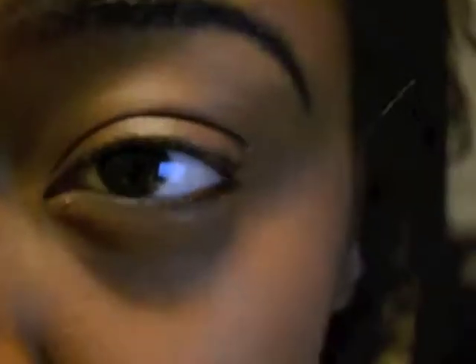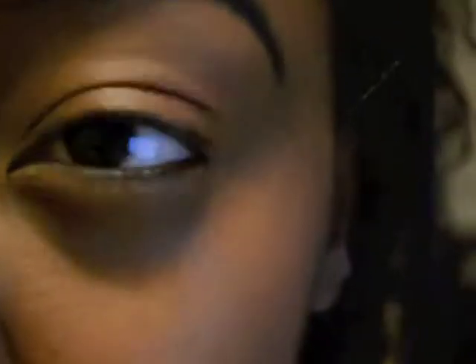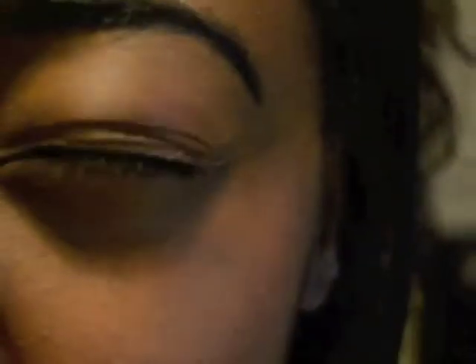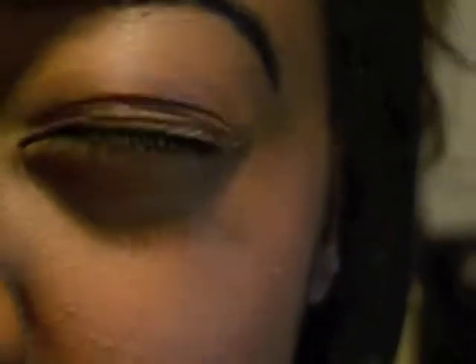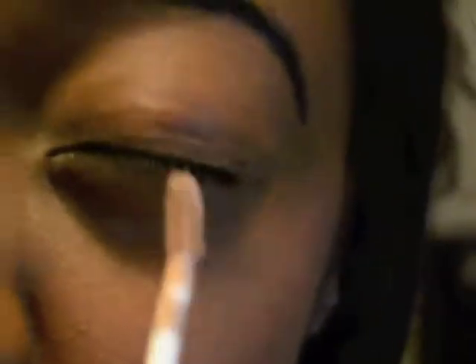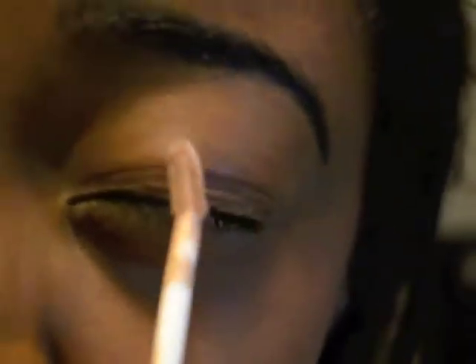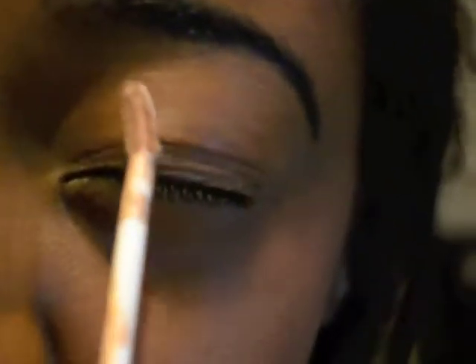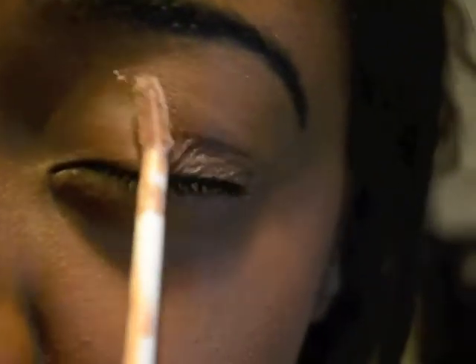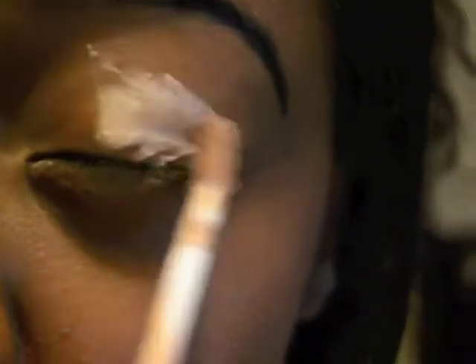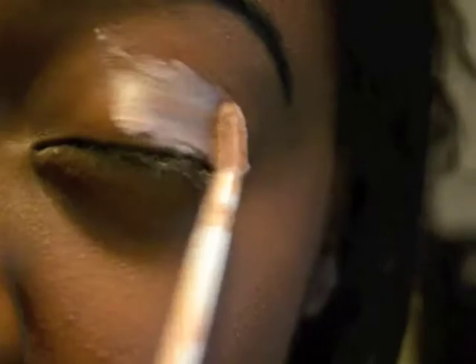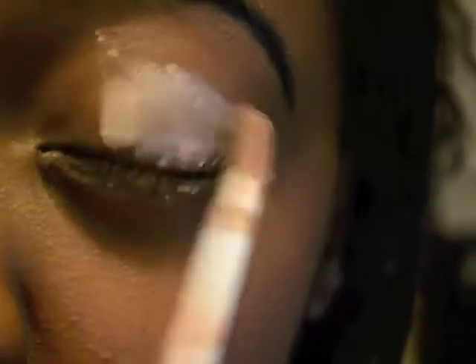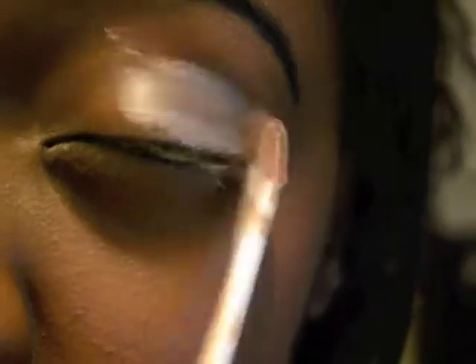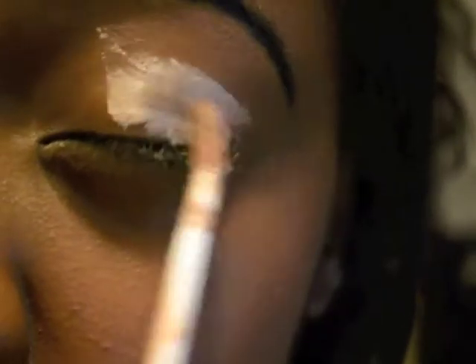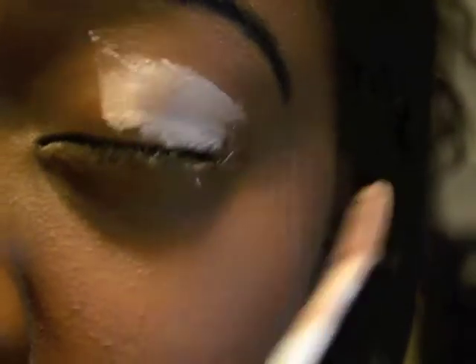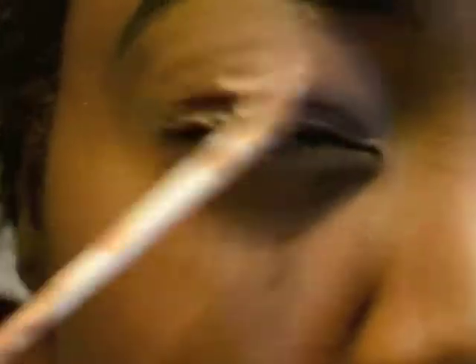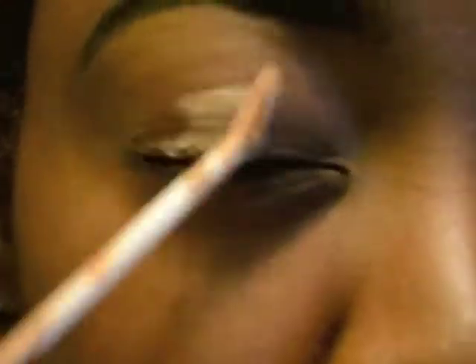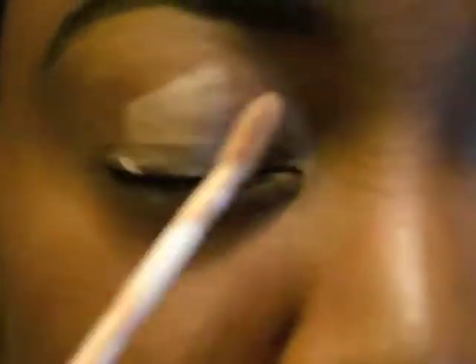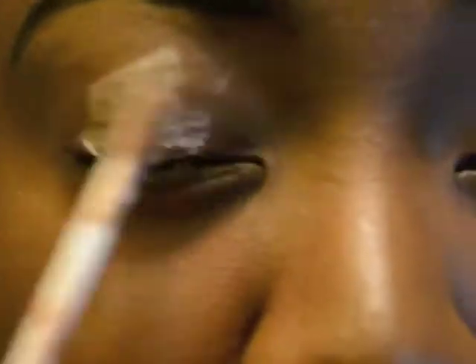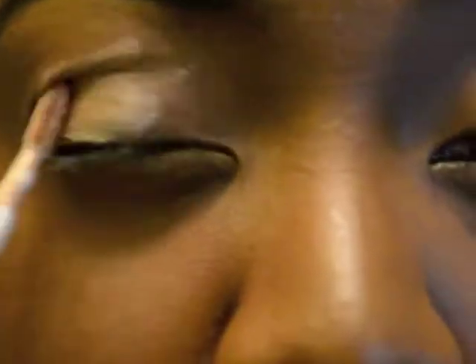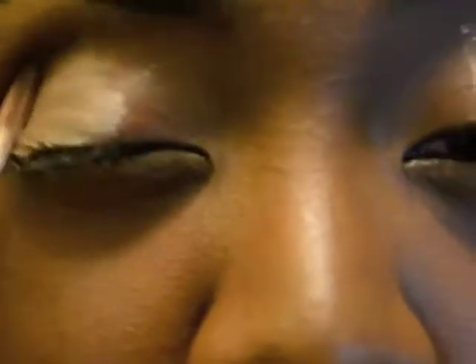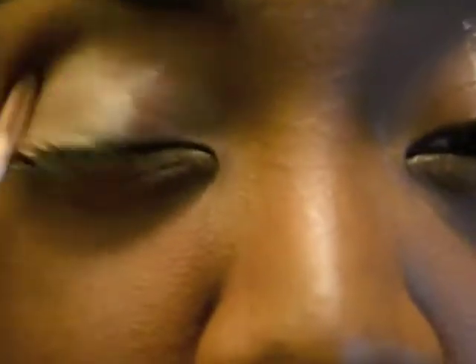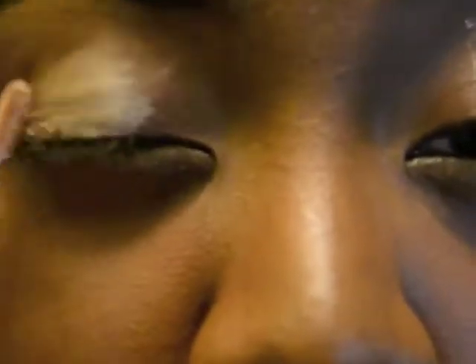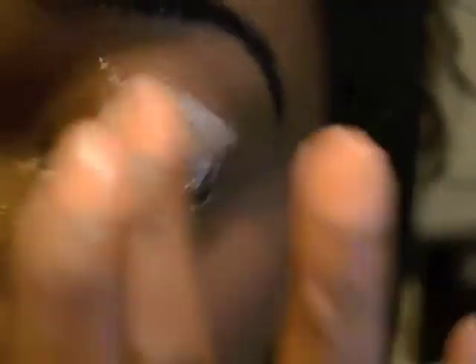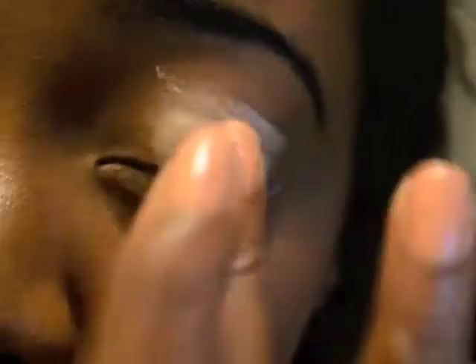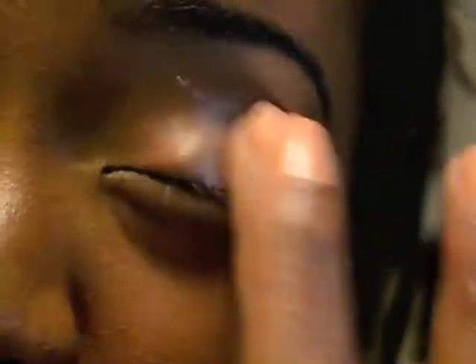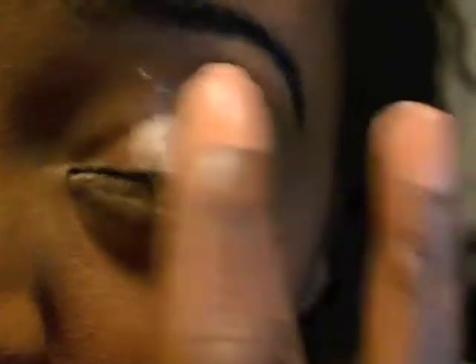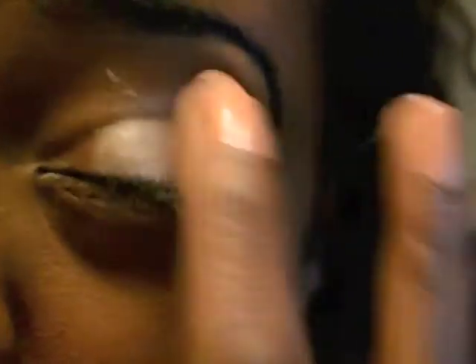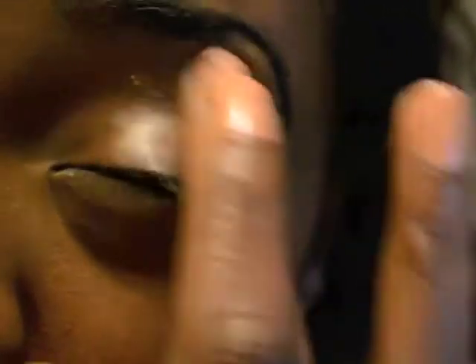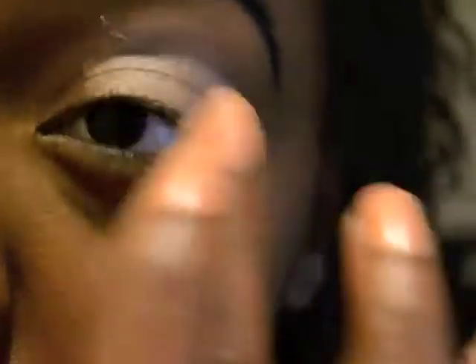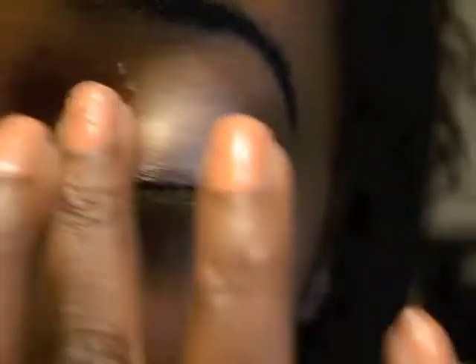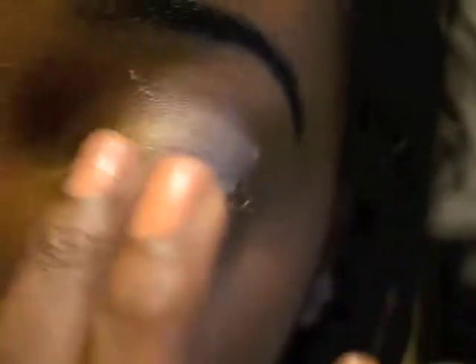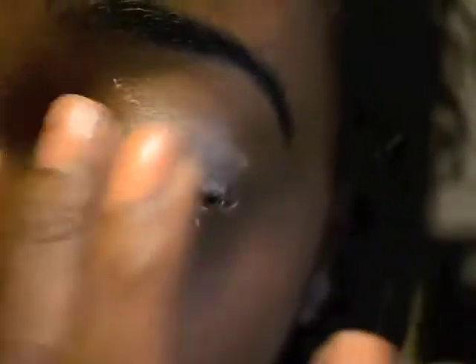So first, I'm going to apply my Urban Decay Primer Potion primer on my eyes, and rub it in.